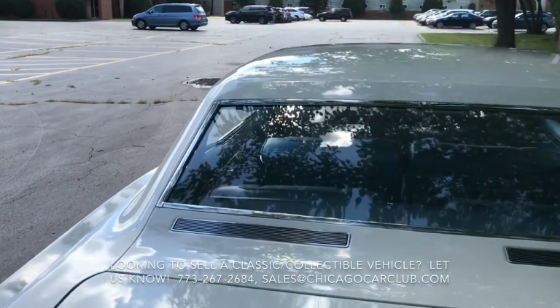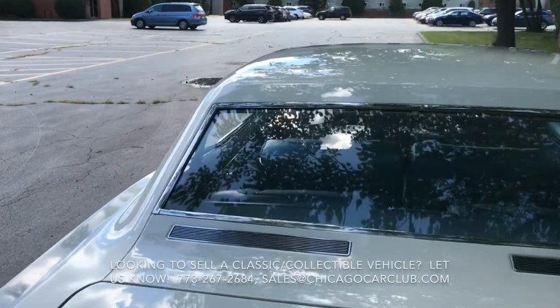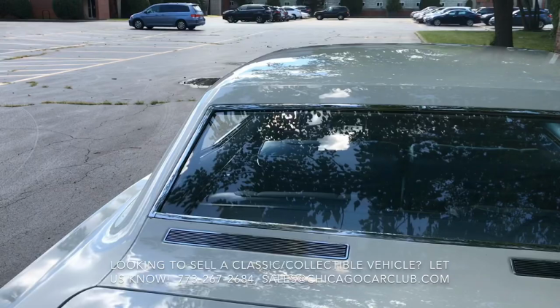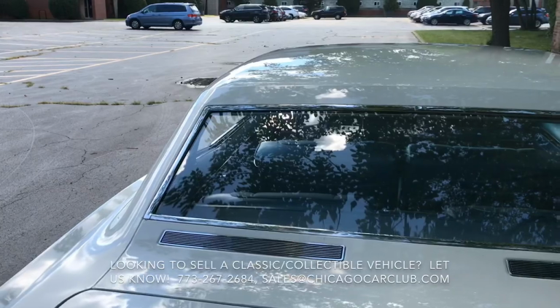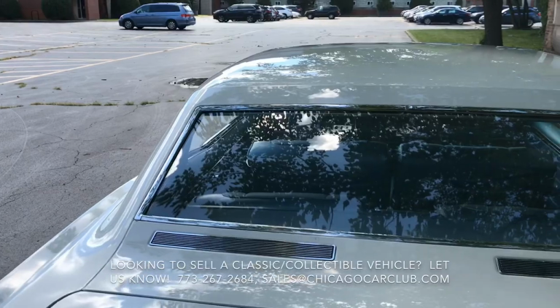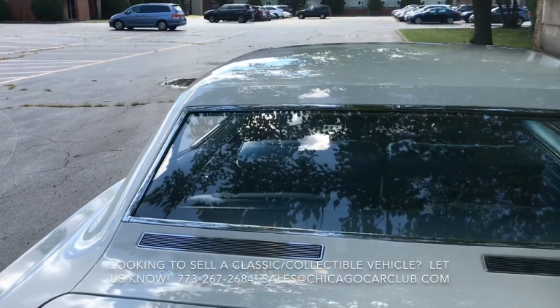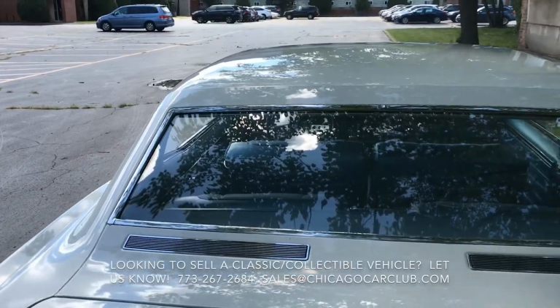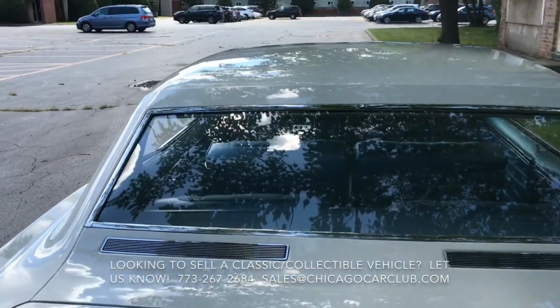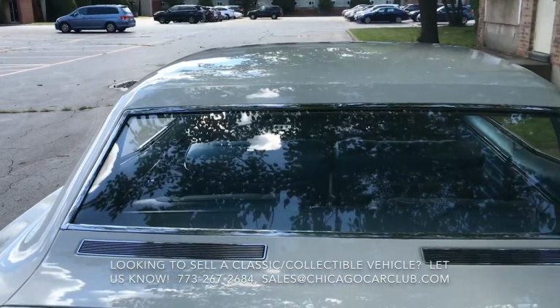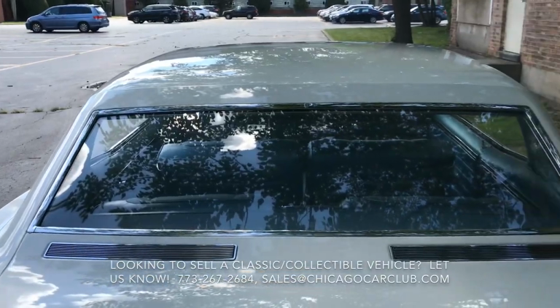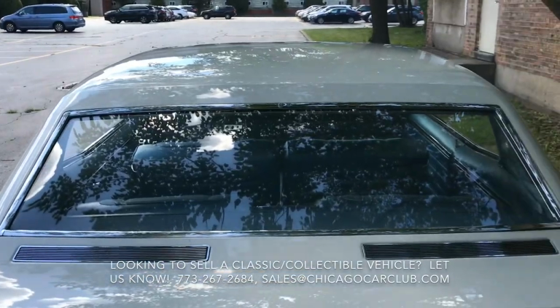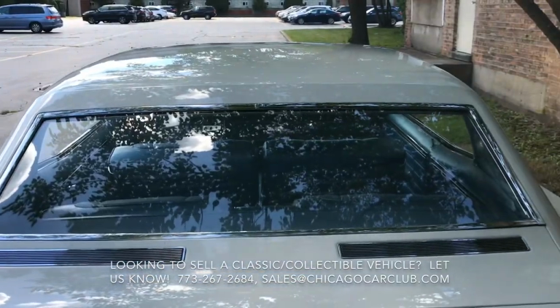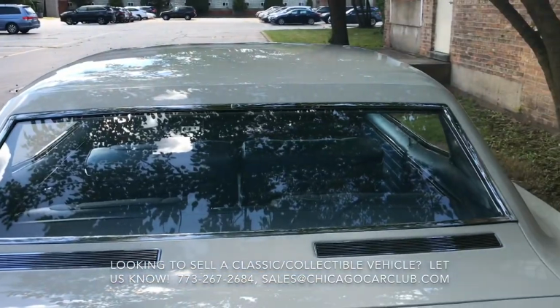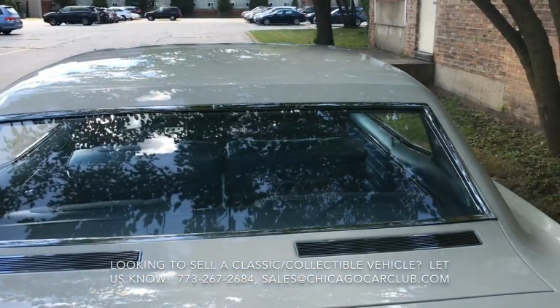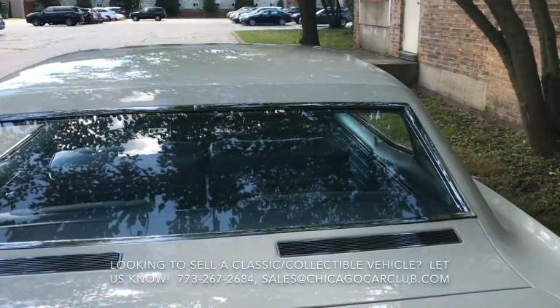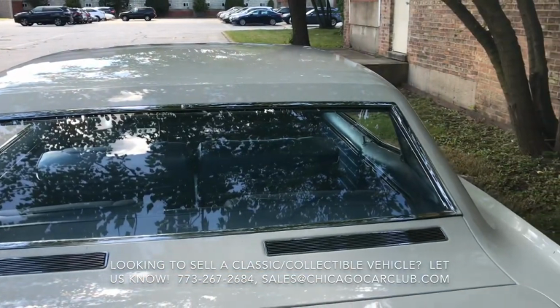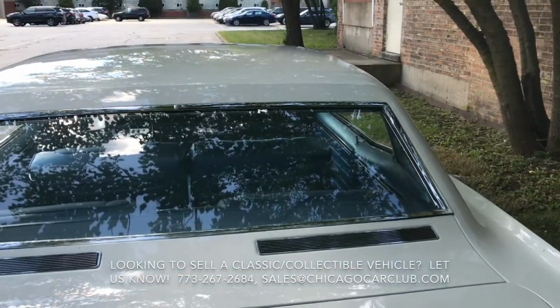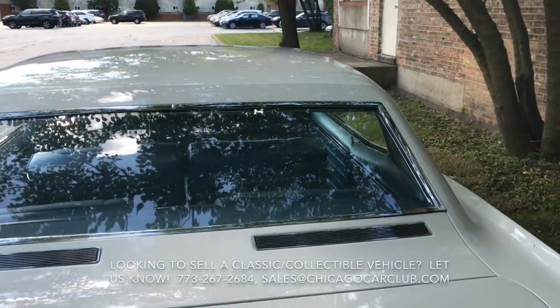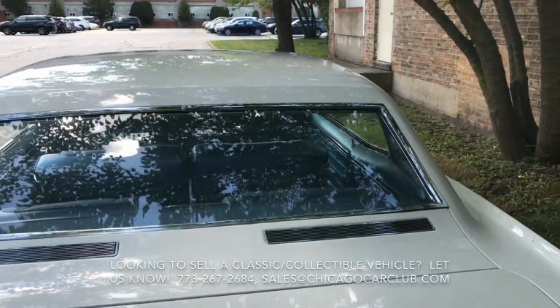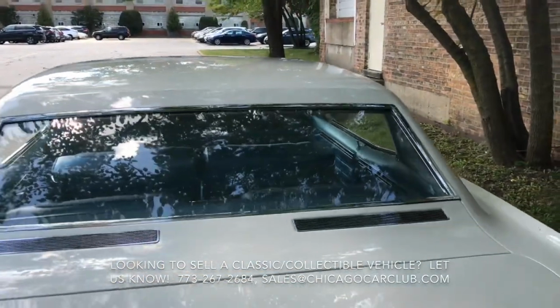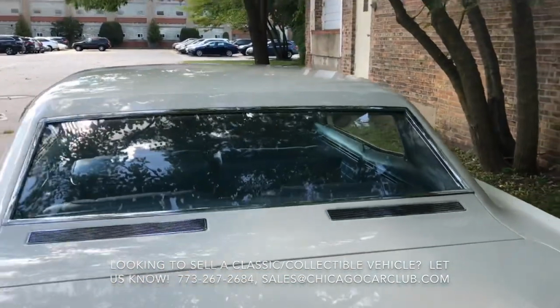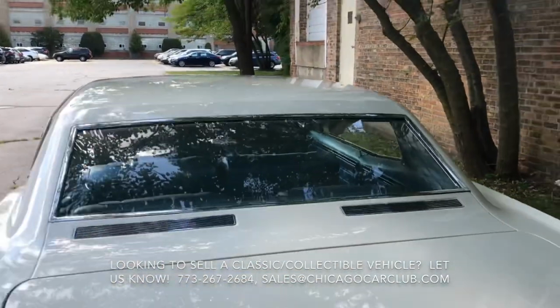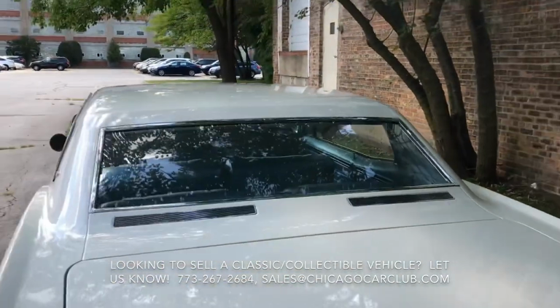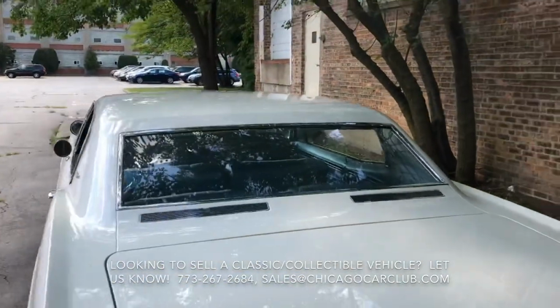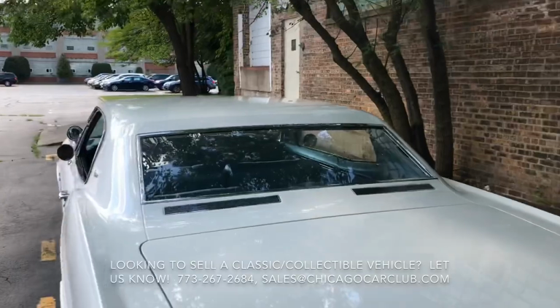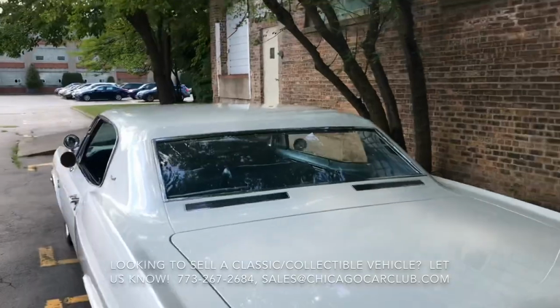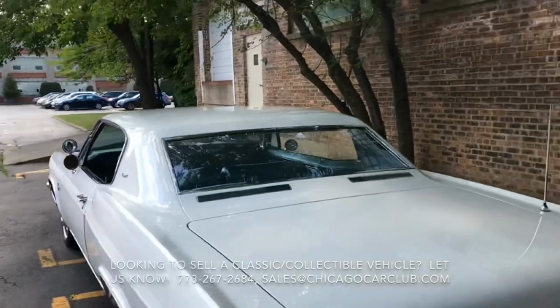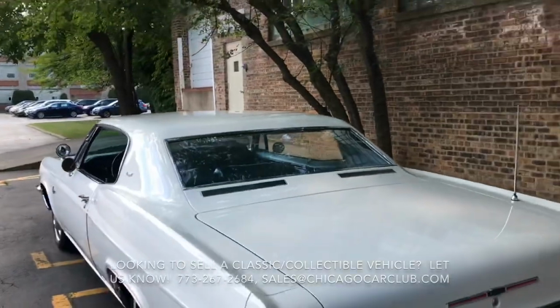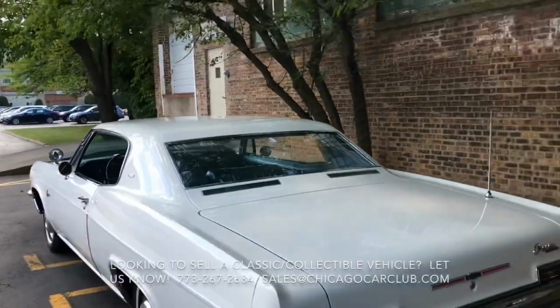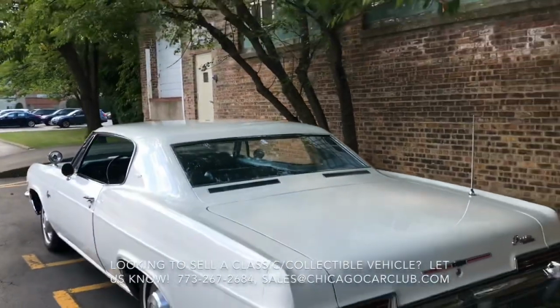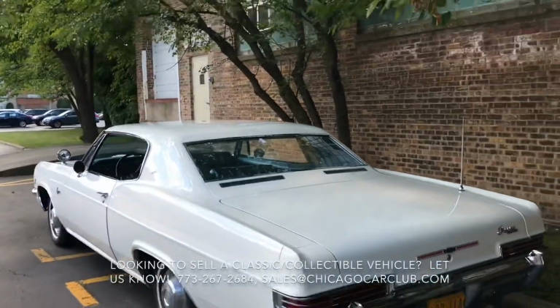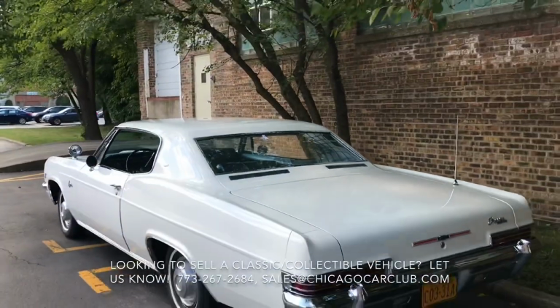The car will come with a ton of documentation, including the original window sticker, all the manuals, the protecto plate, the service booklet — it's all there.